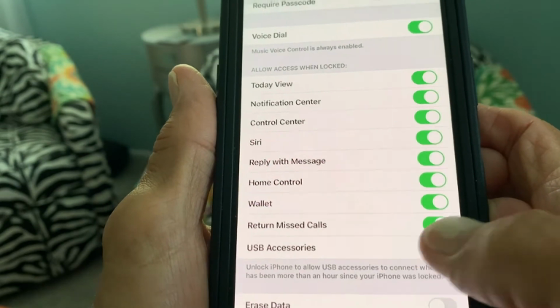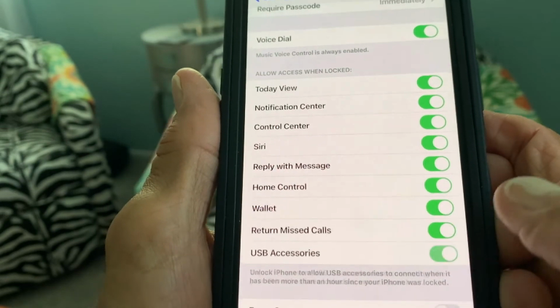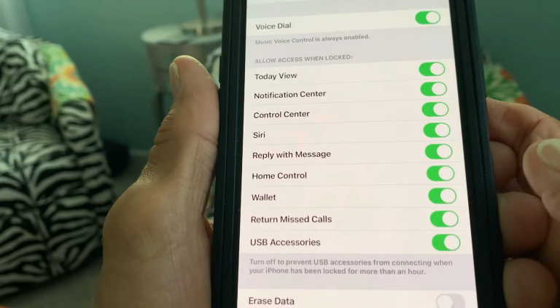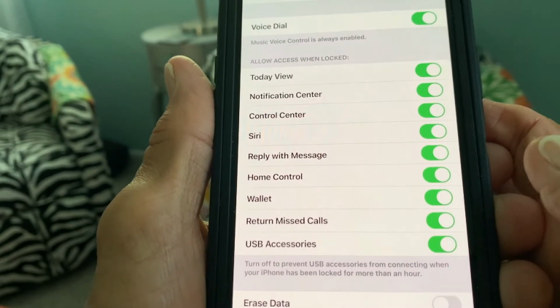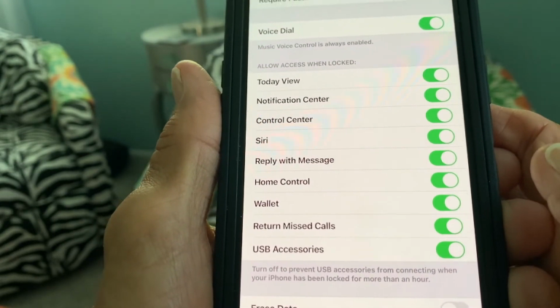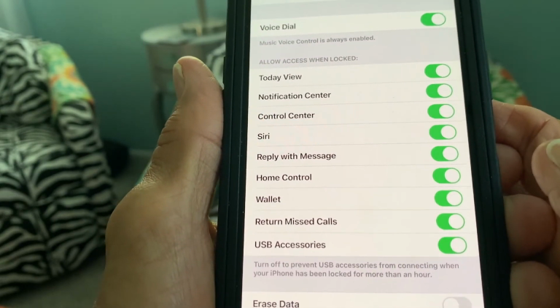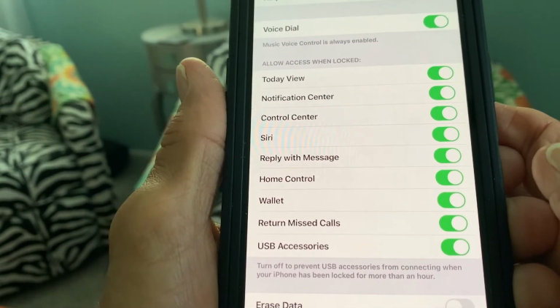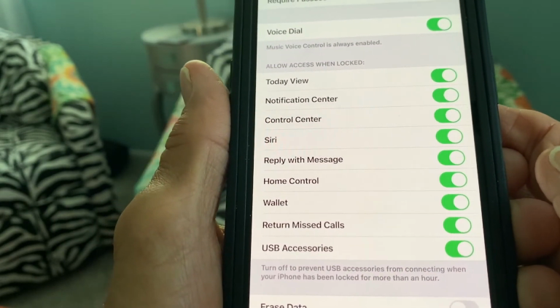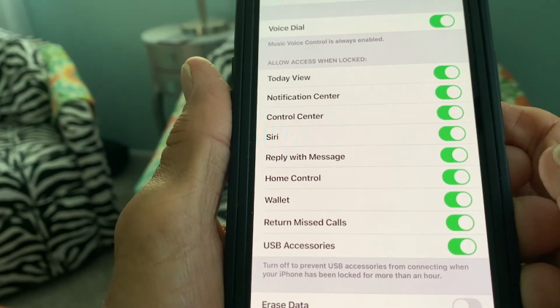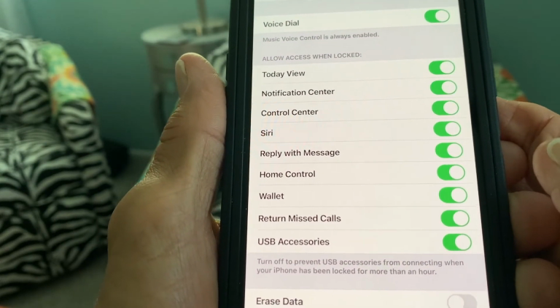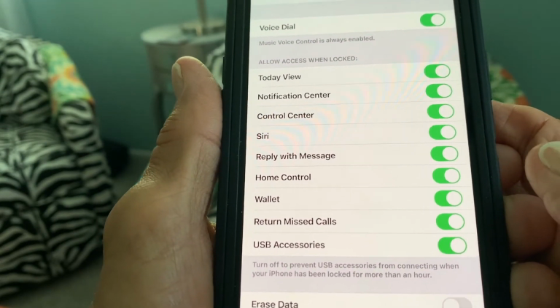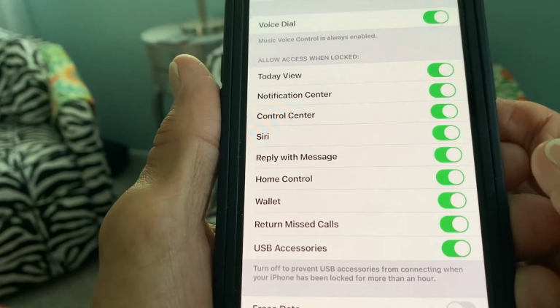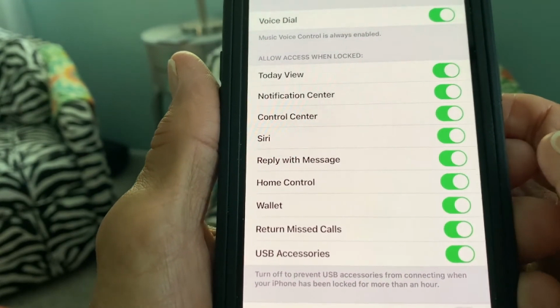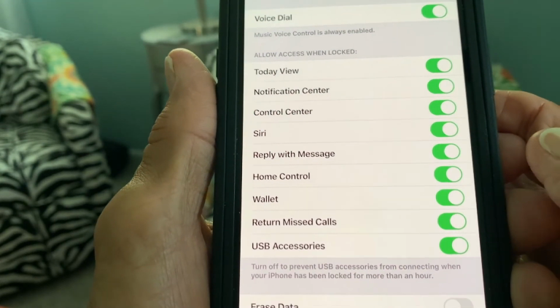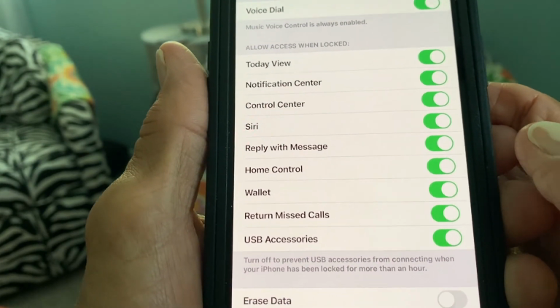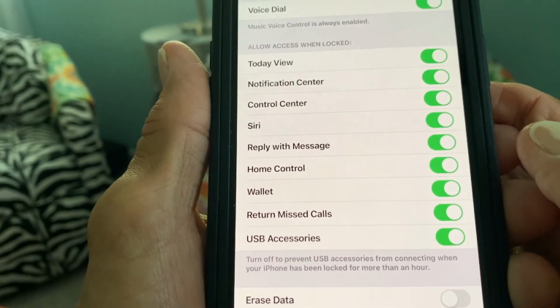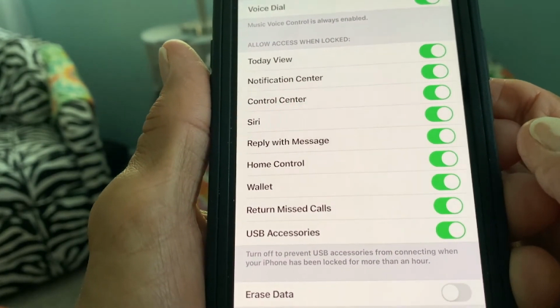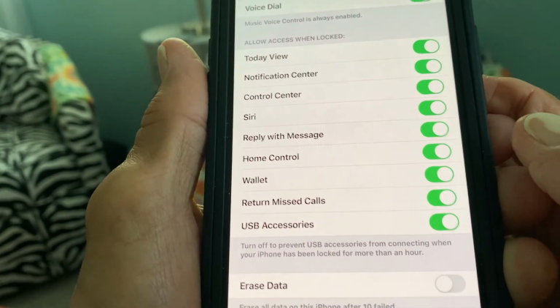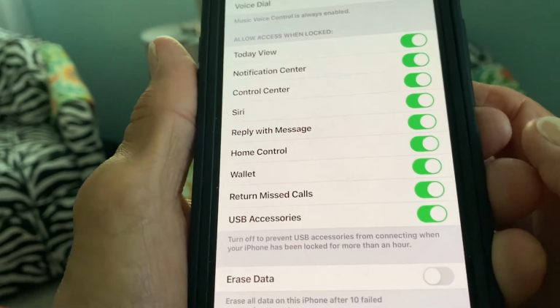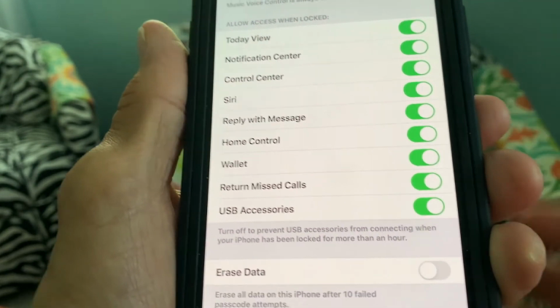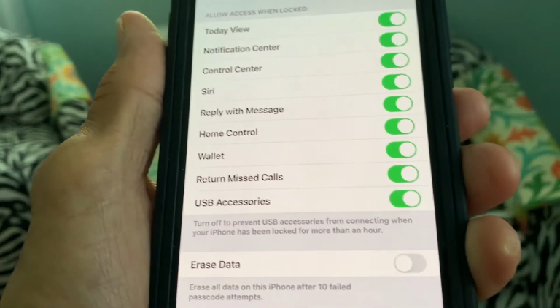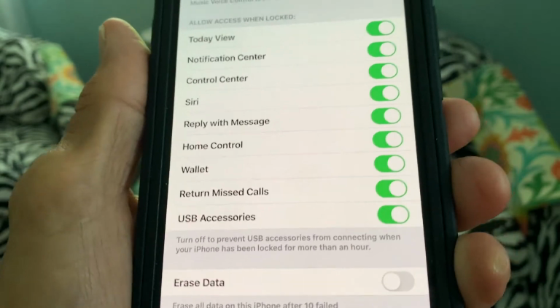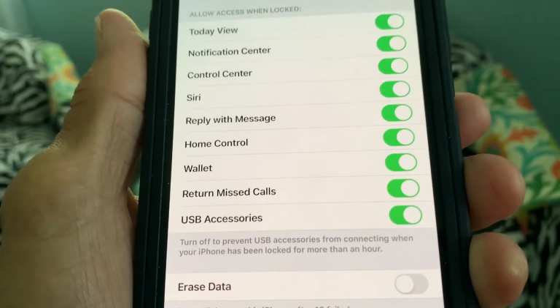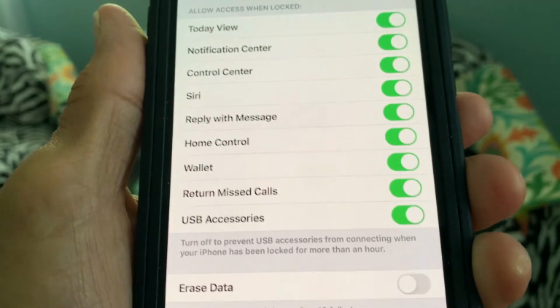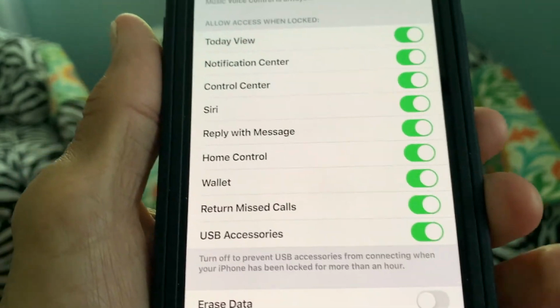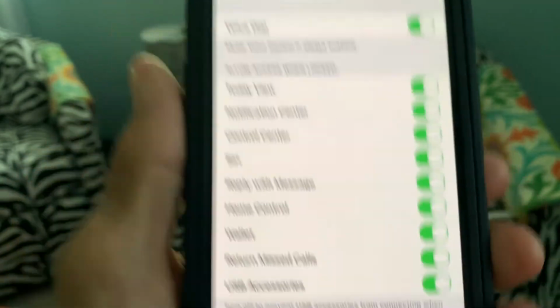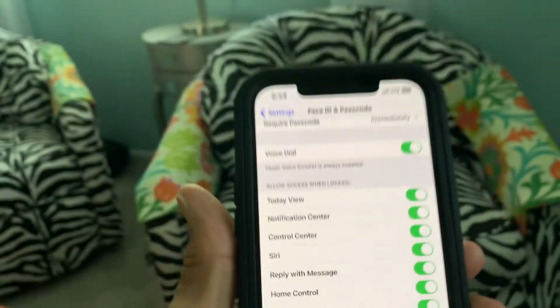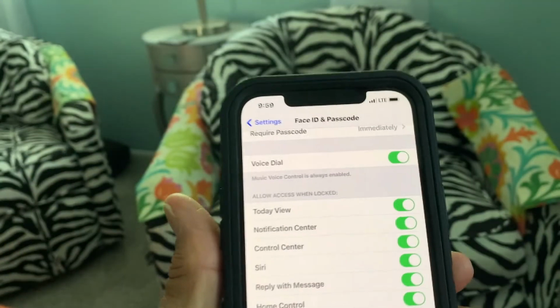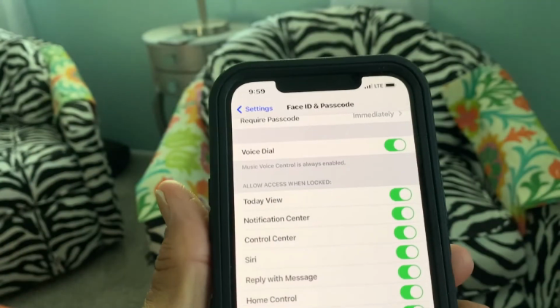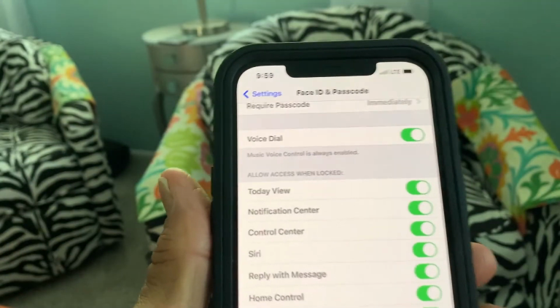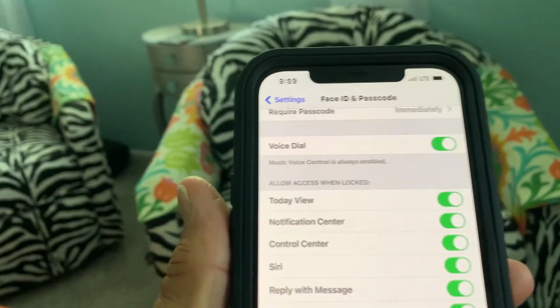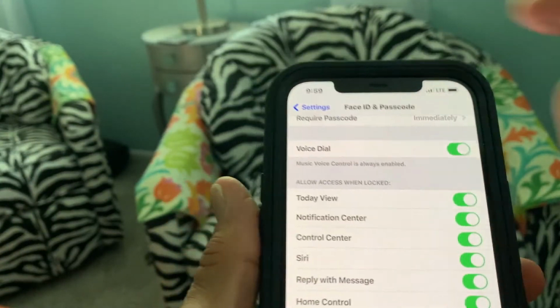Just turn that on and that's it. Now when you get in your car, you're not going to have to keep putting your passcode in every time.